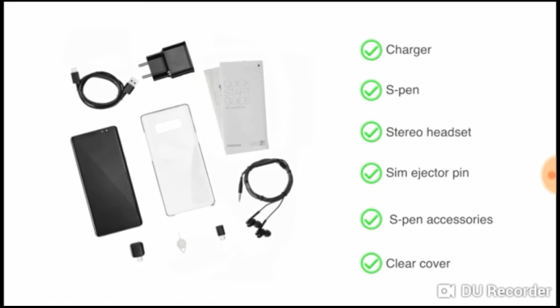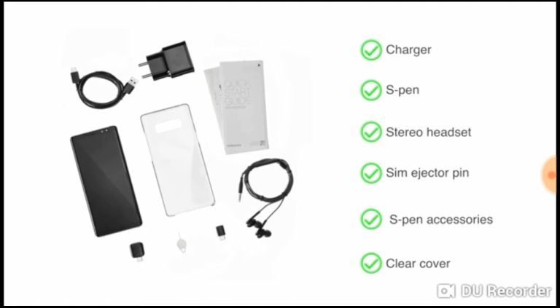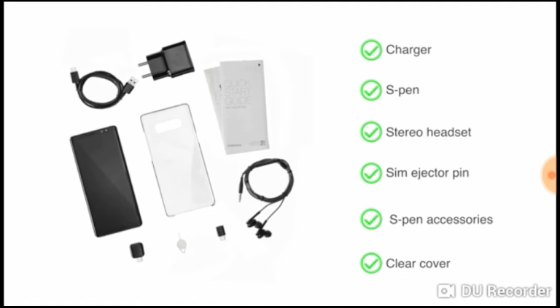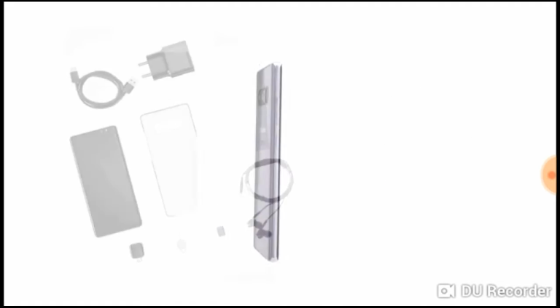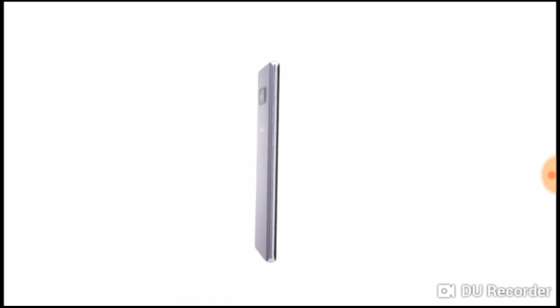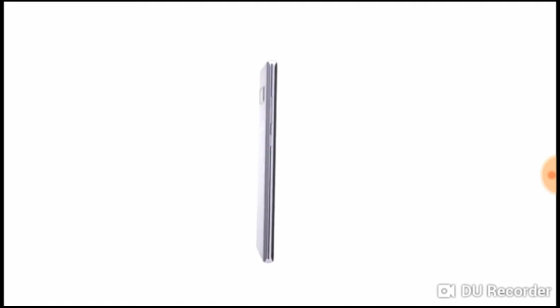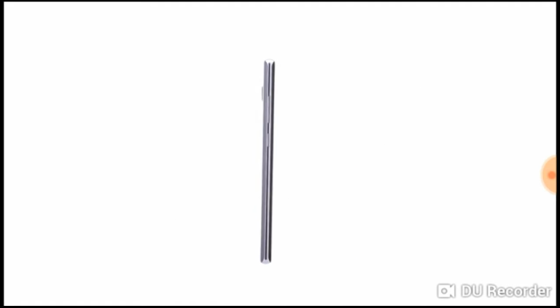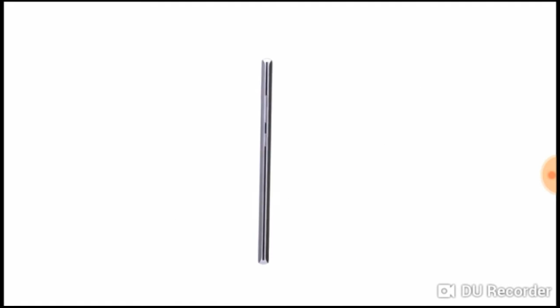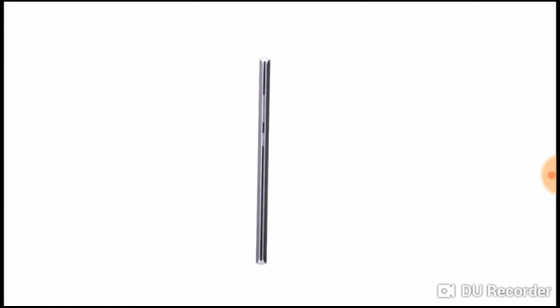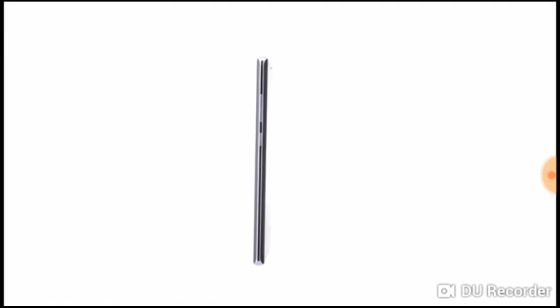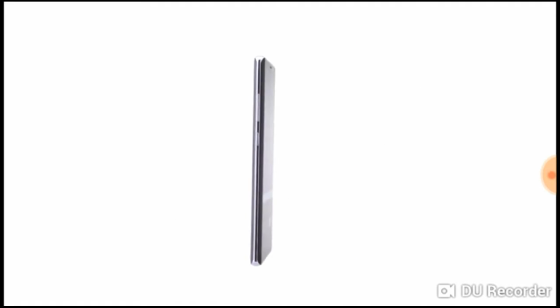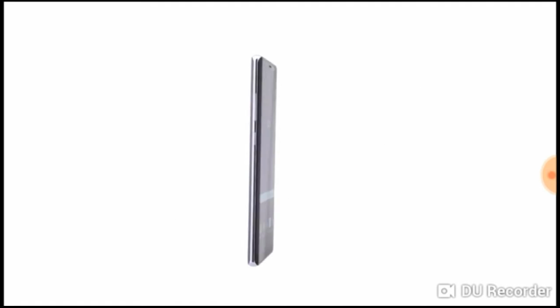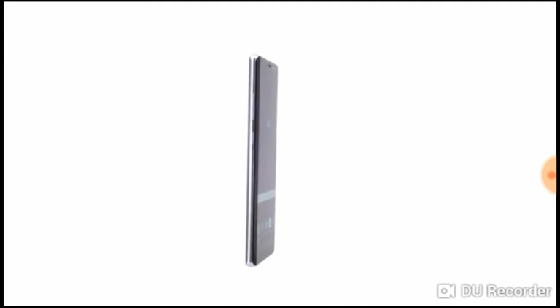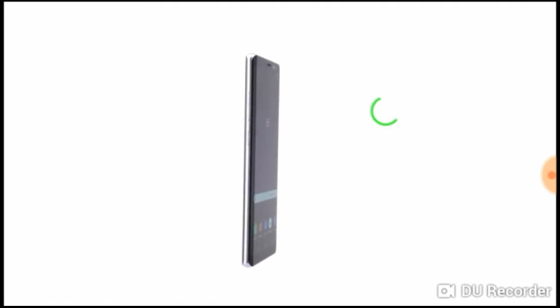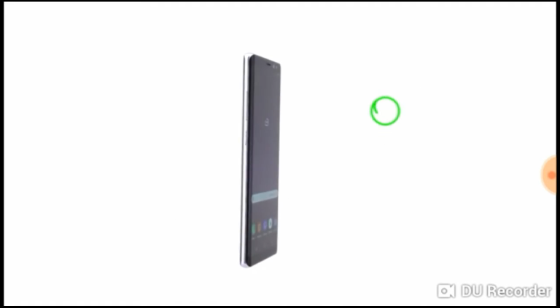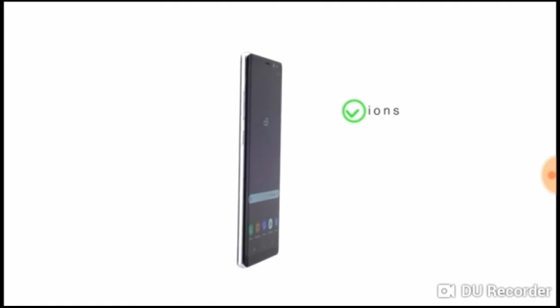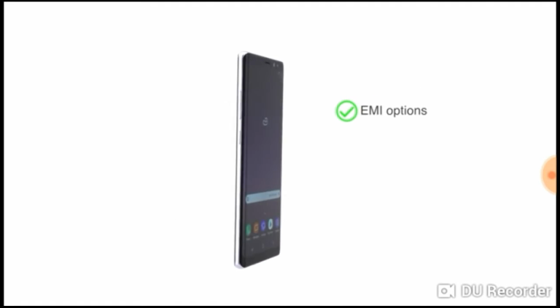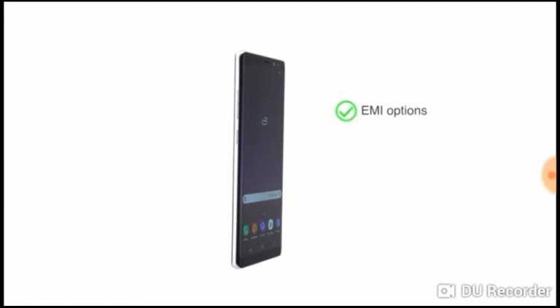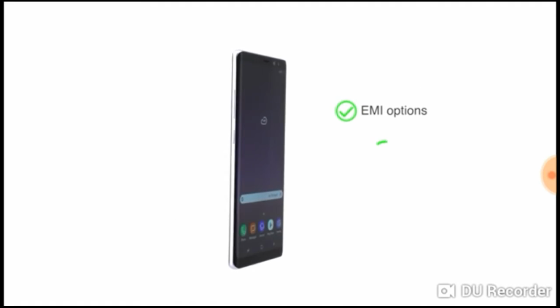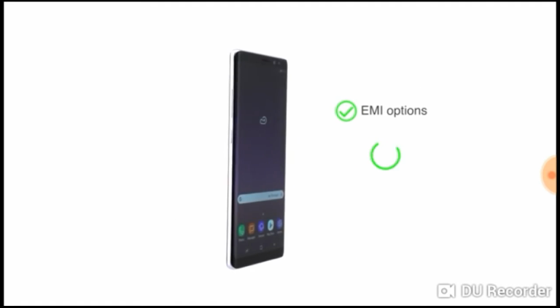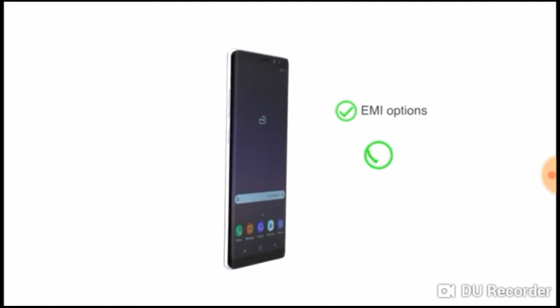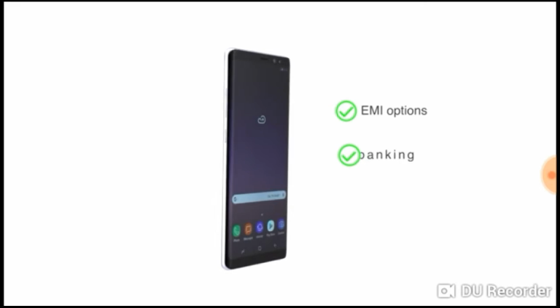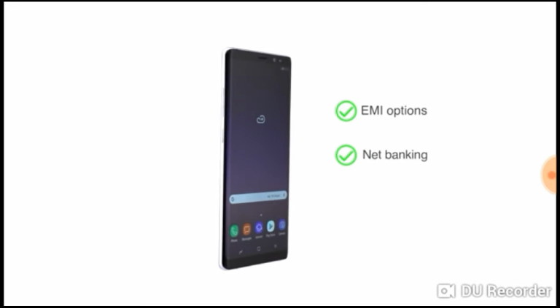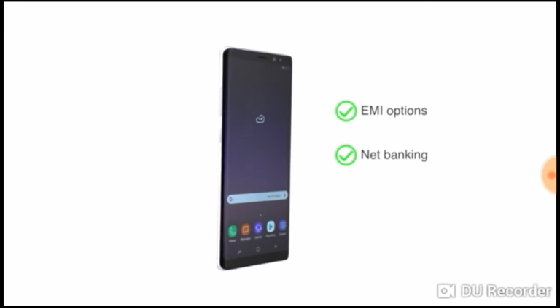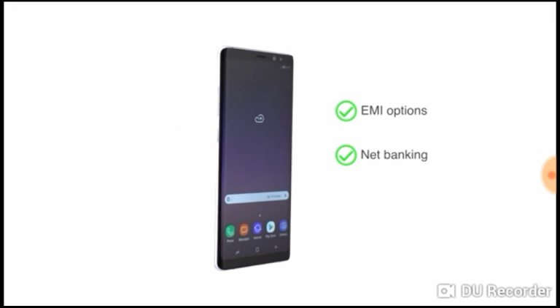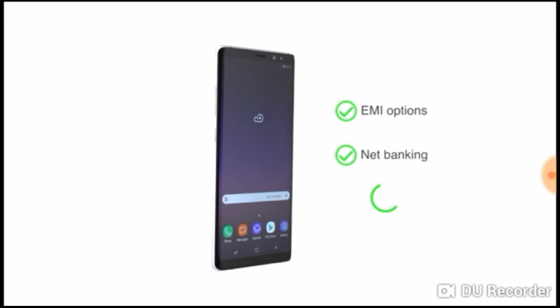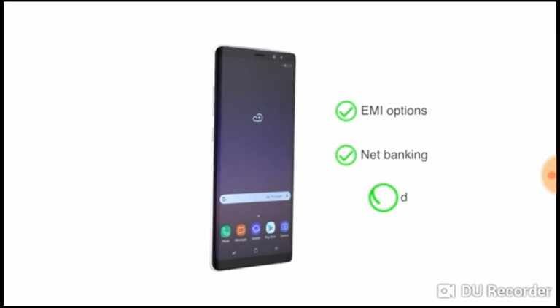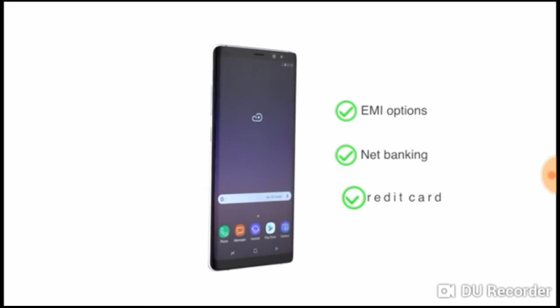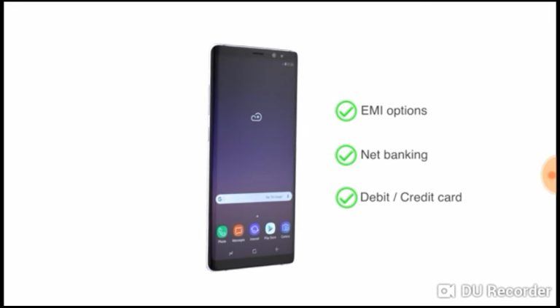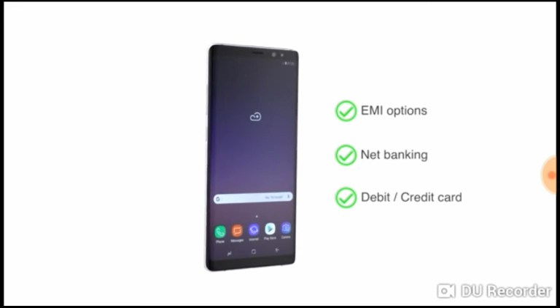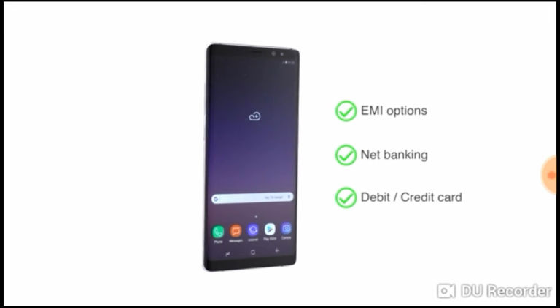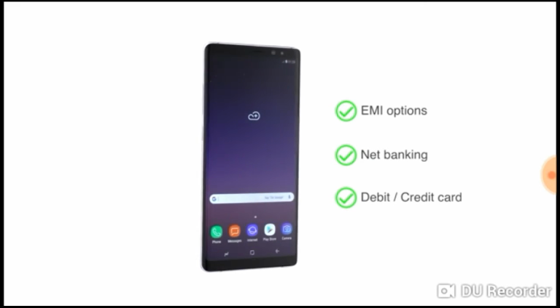The Samsung Galaxy Note 8 is made available through EMIs, net banking, or payment through your debit or credit cards.